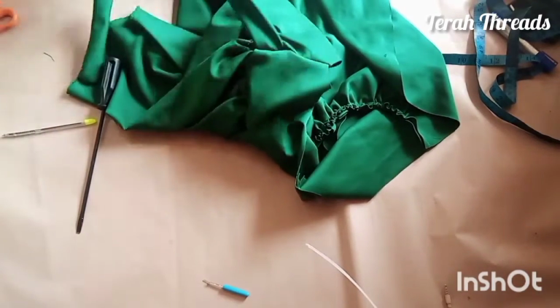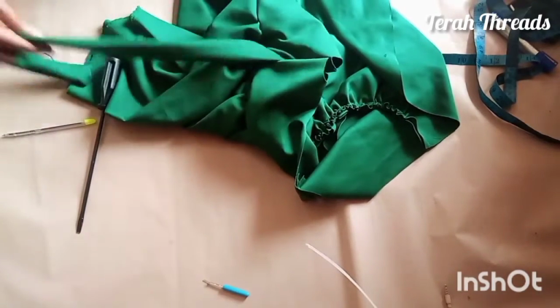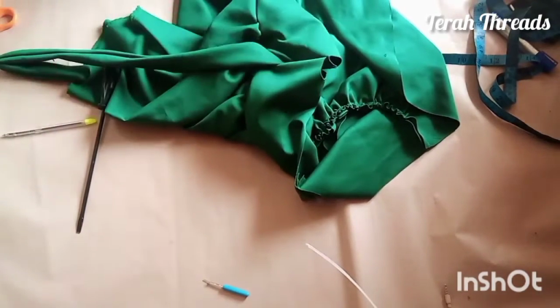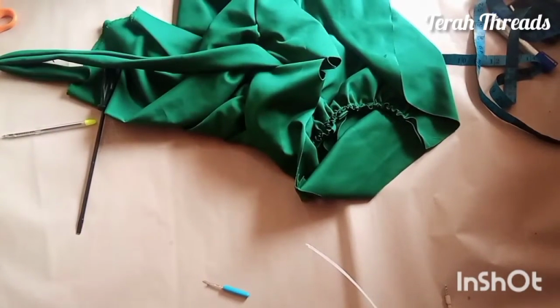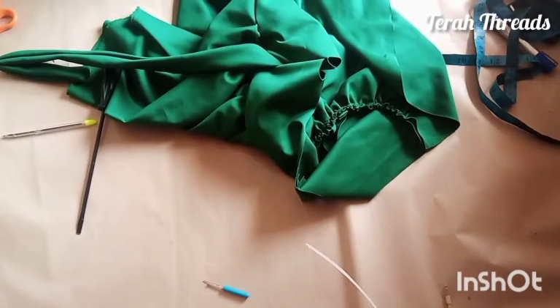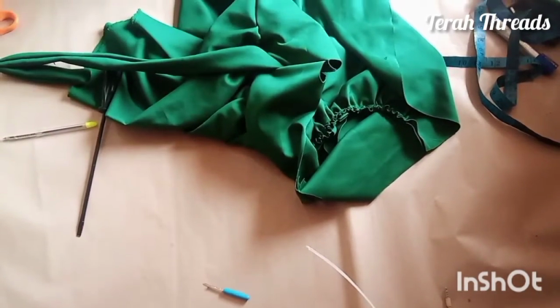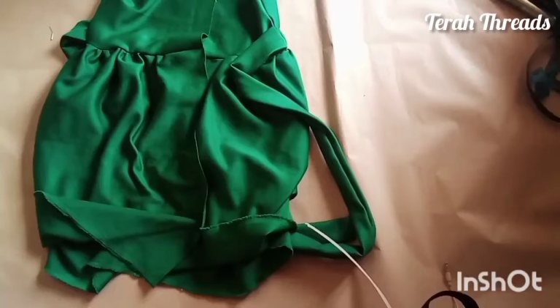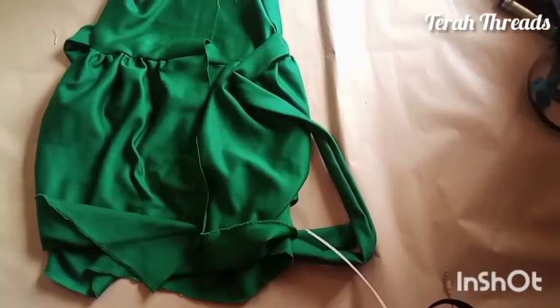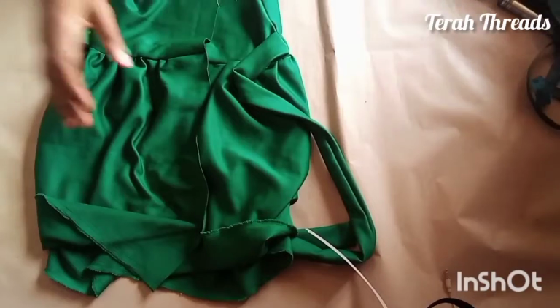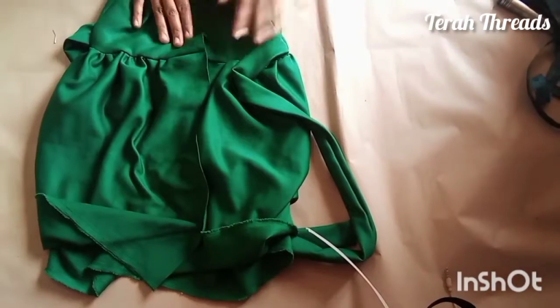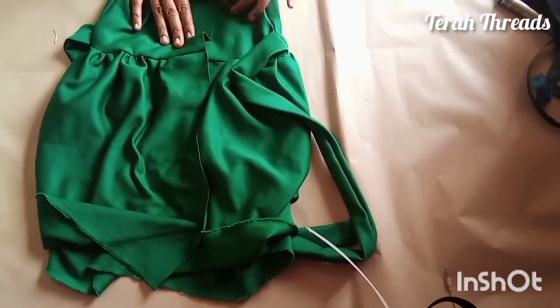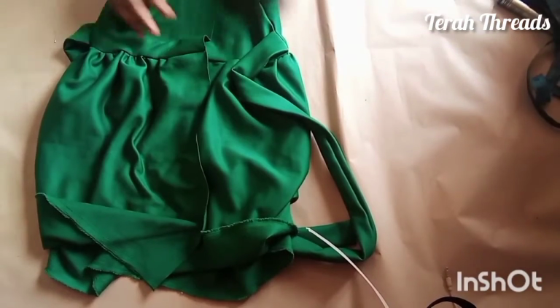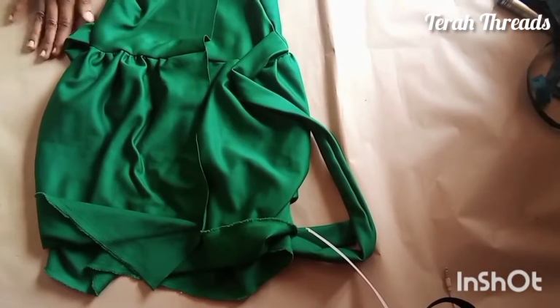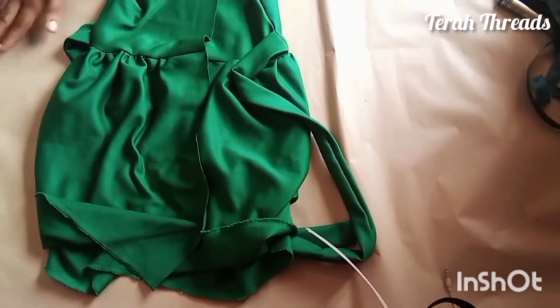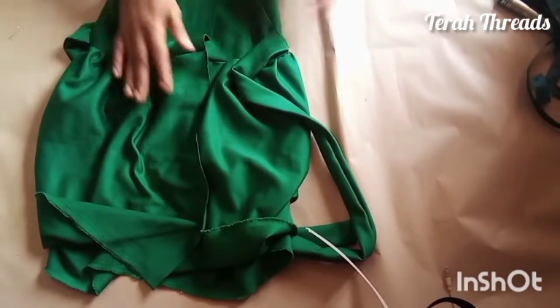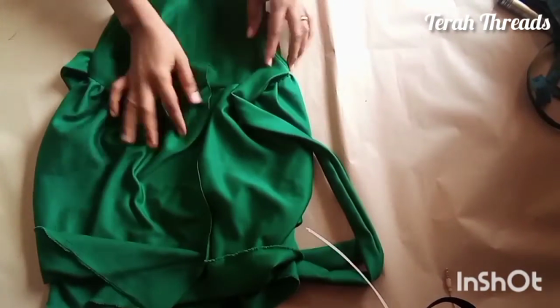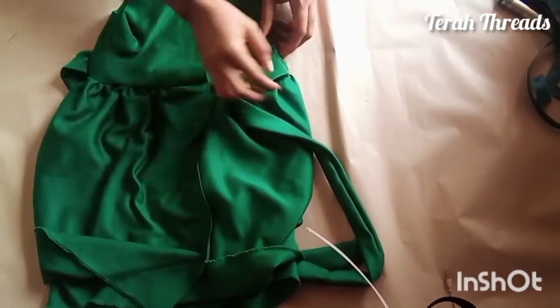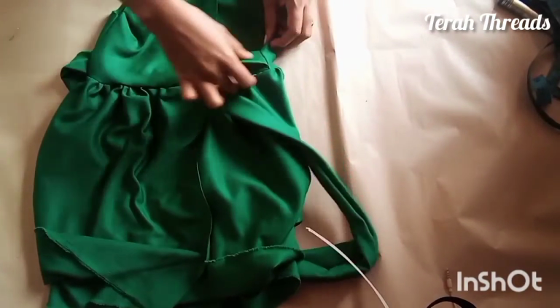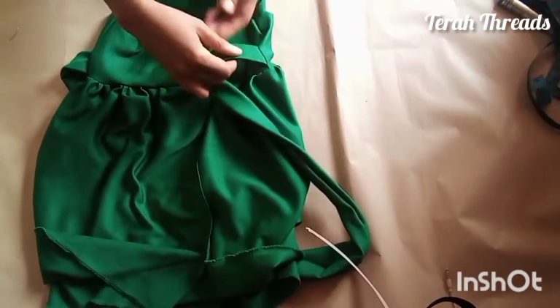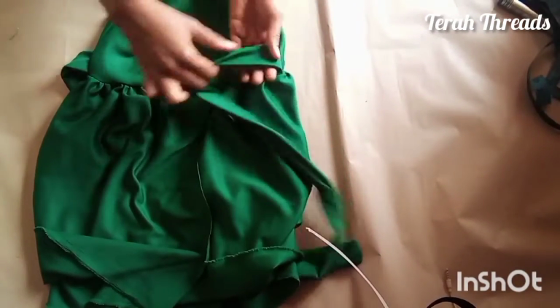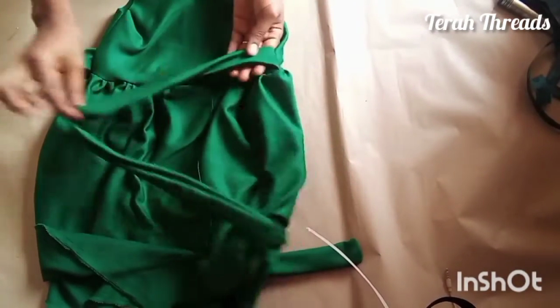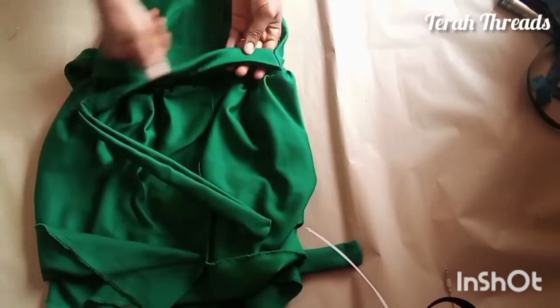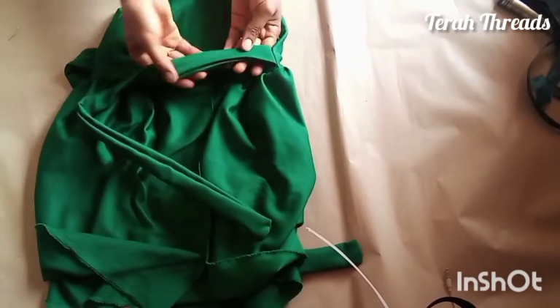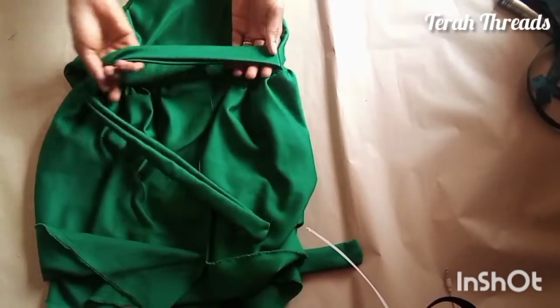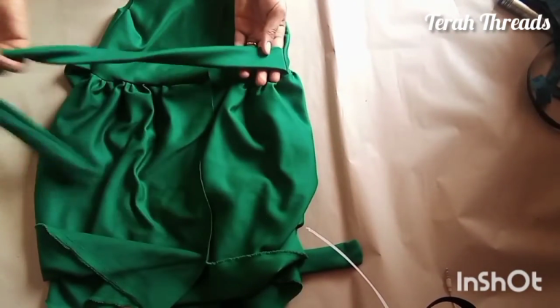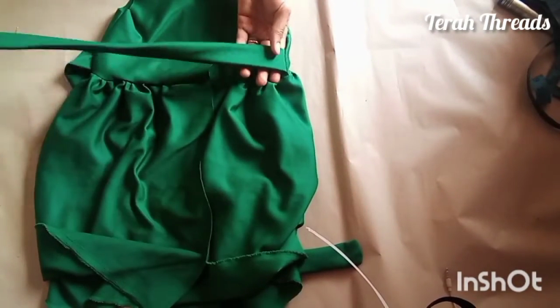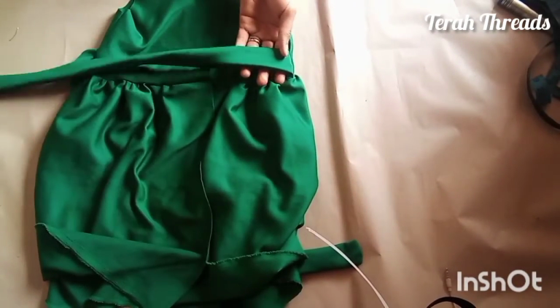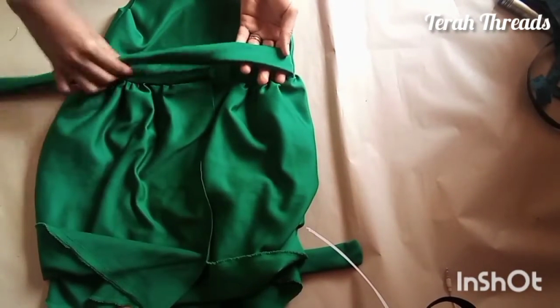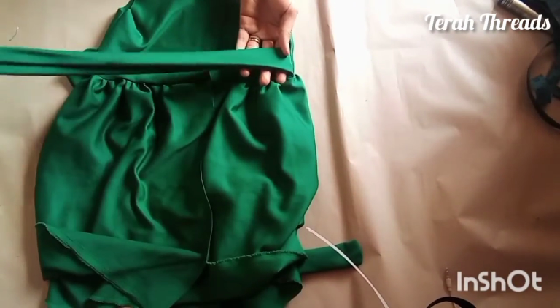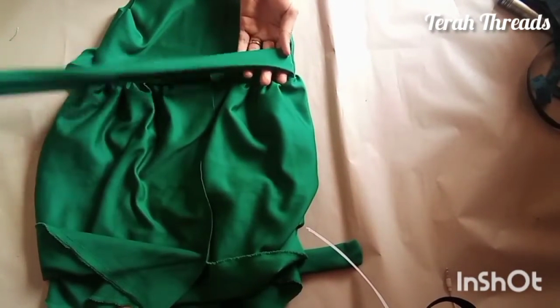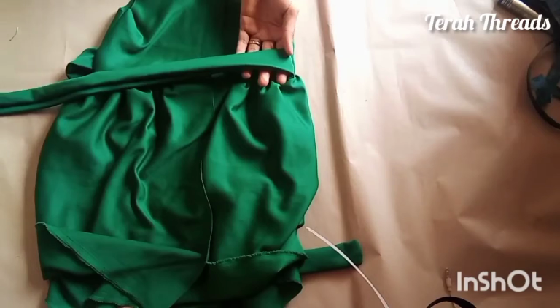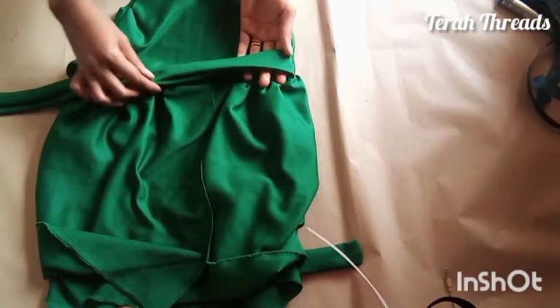Be sure it is well placed before you sew. And this is the result — you can see it's looking good.